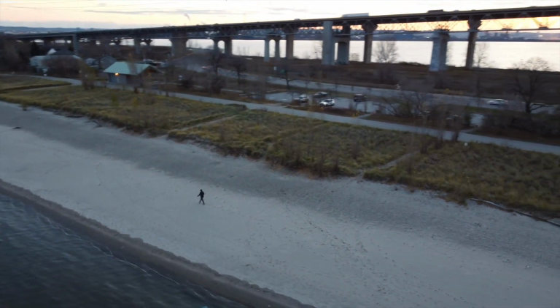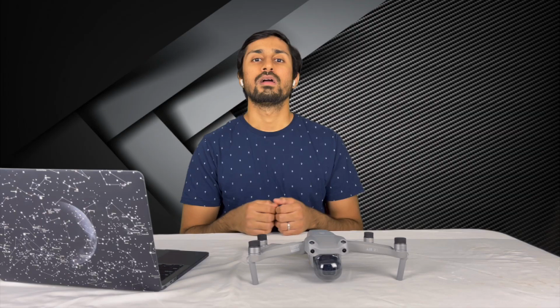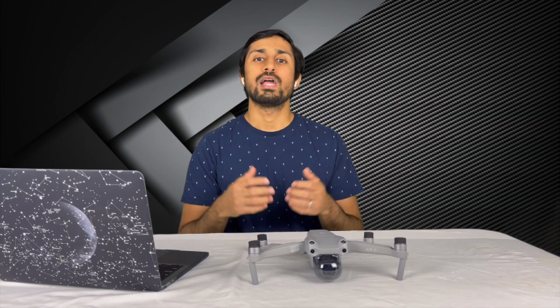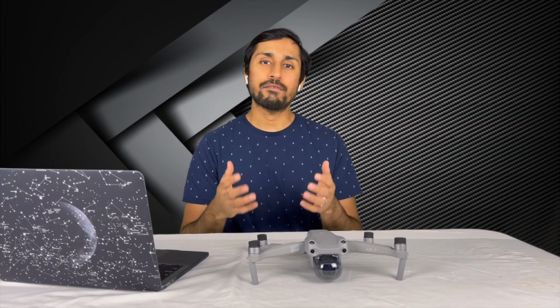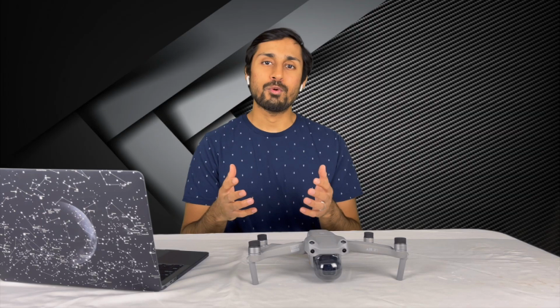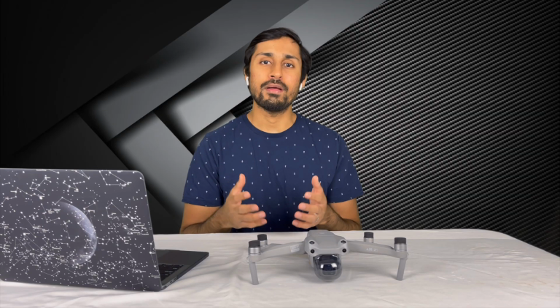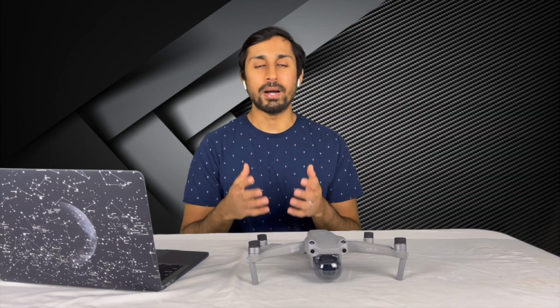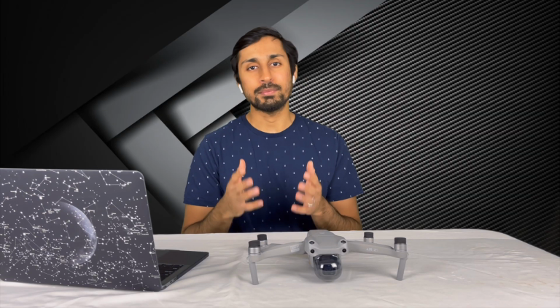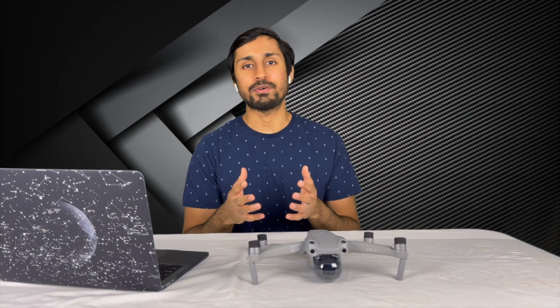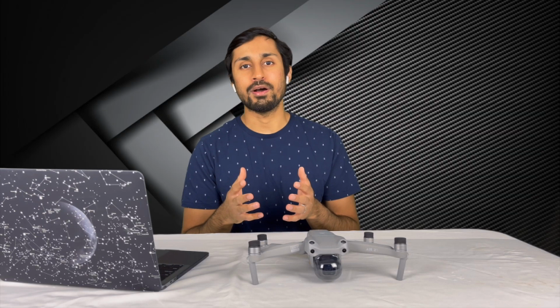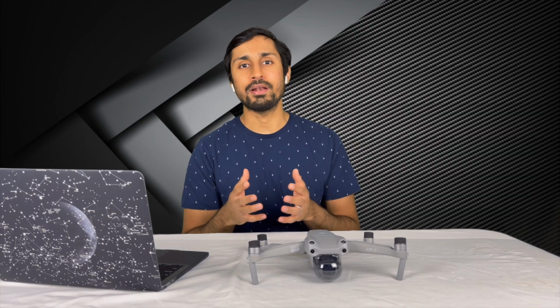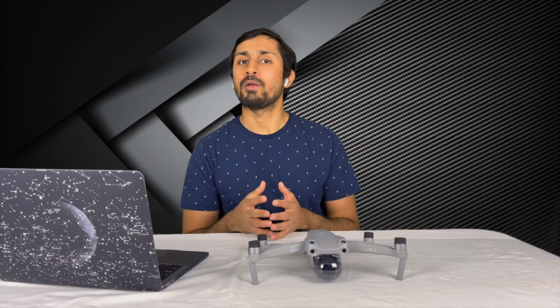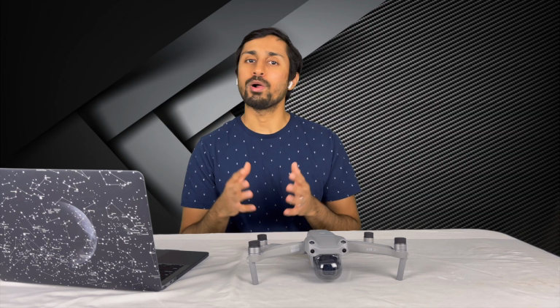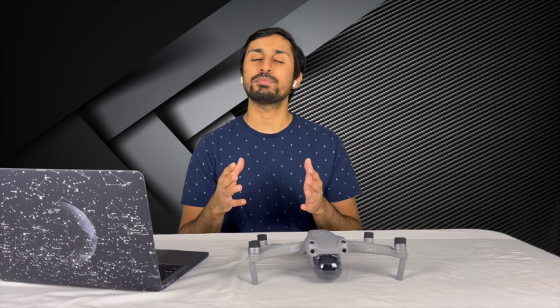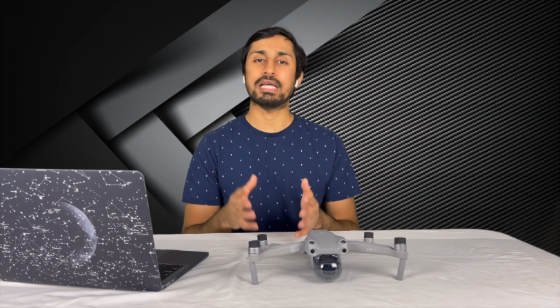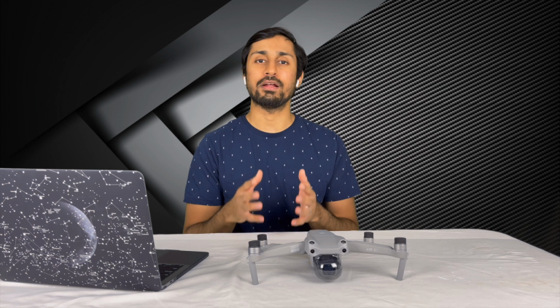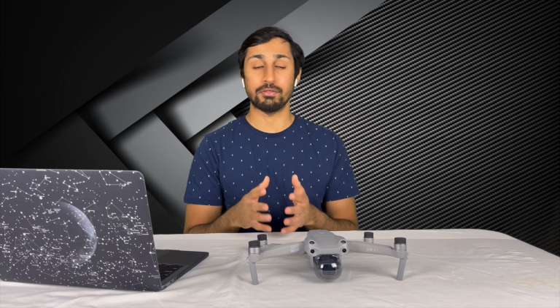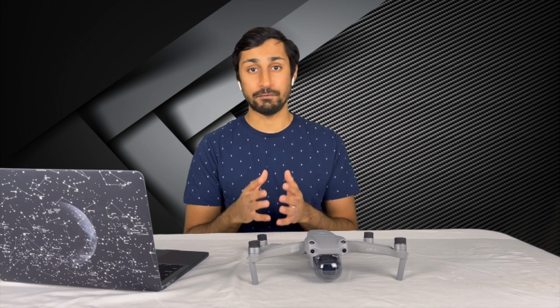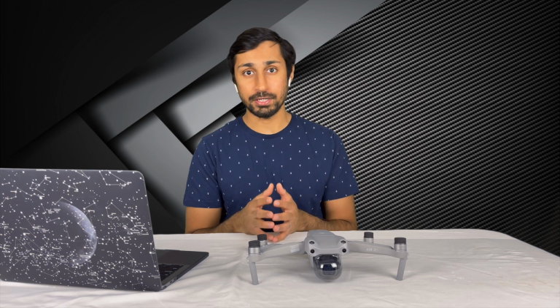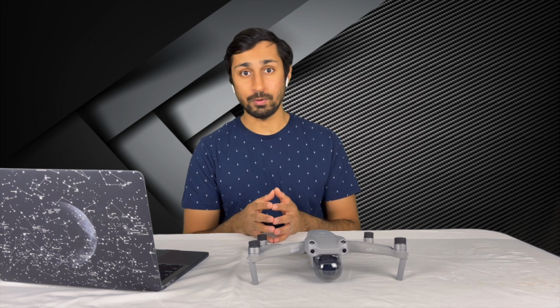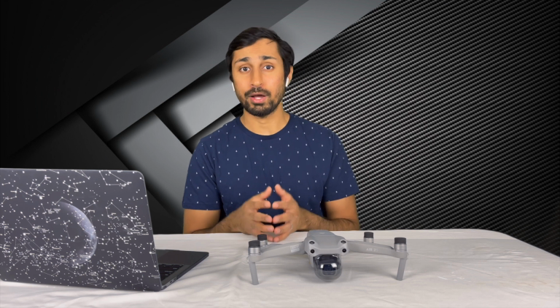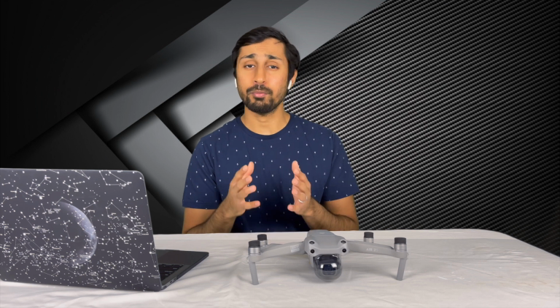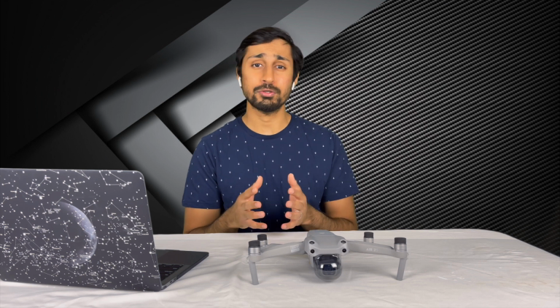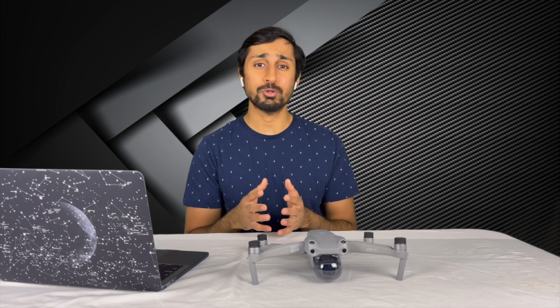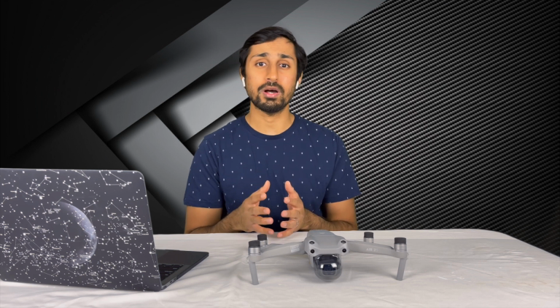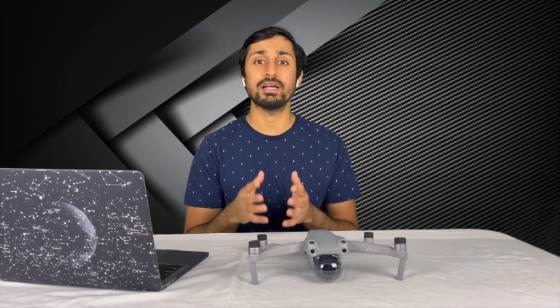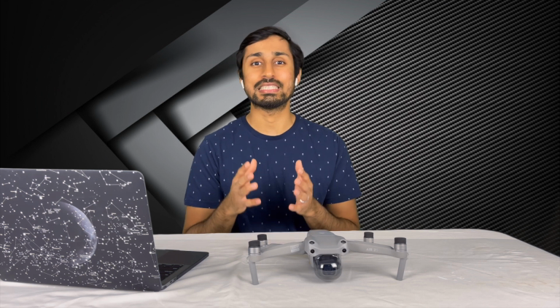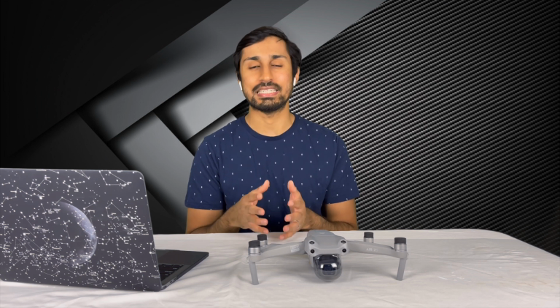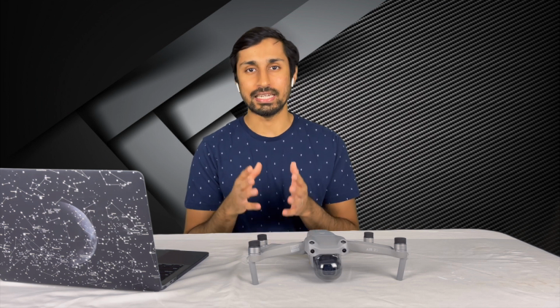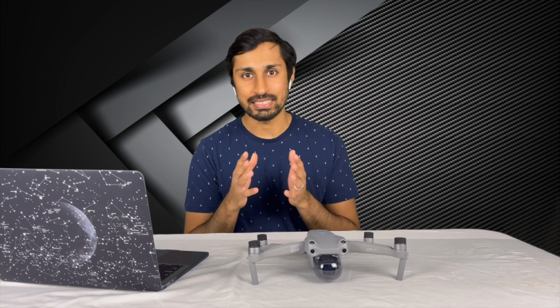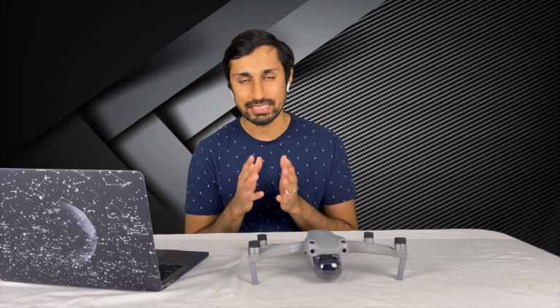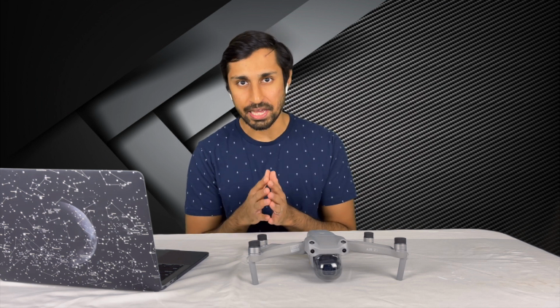Hey everyone, my name is Farhan and welcome to yet another video. I hope you're doing well and staying safe.